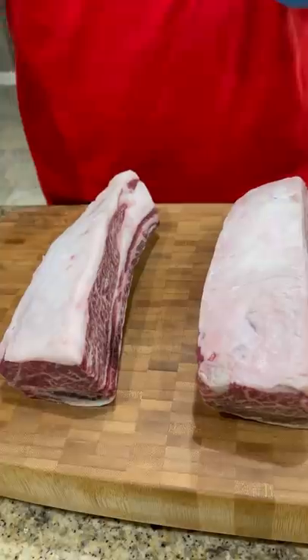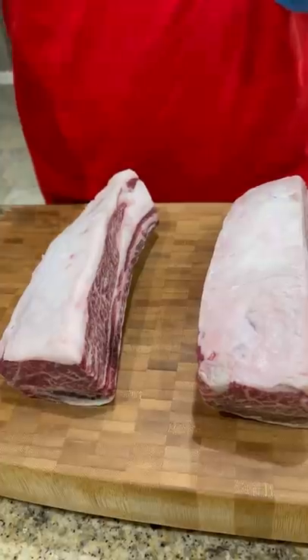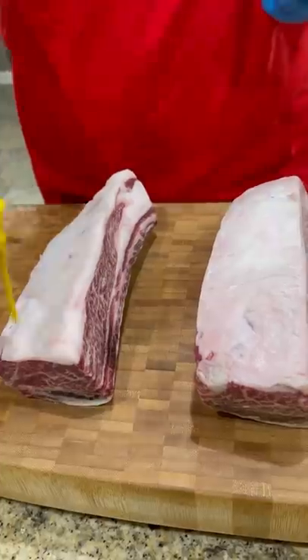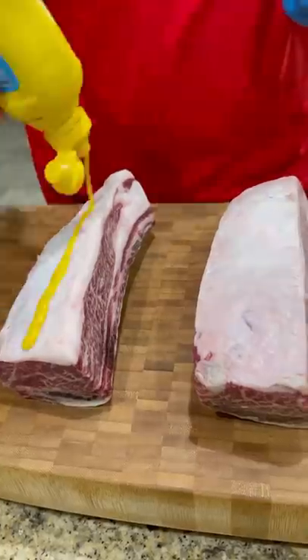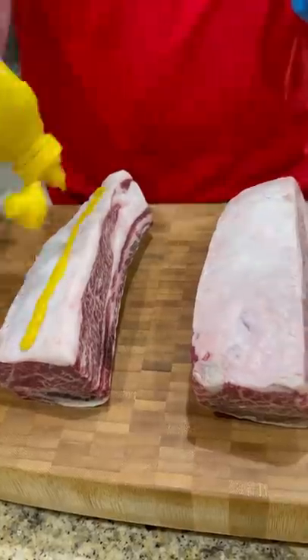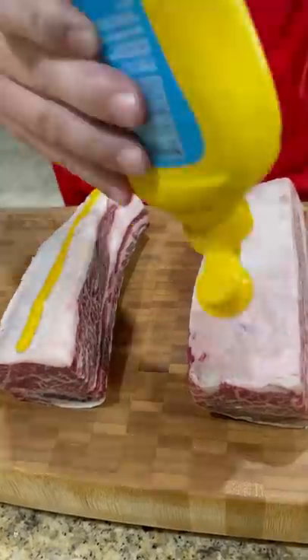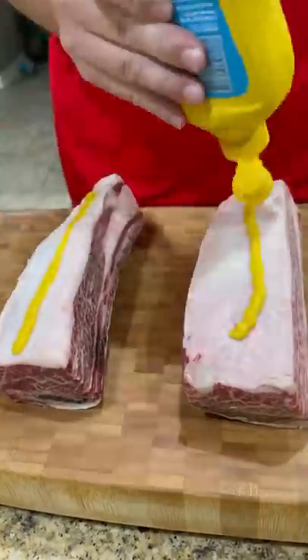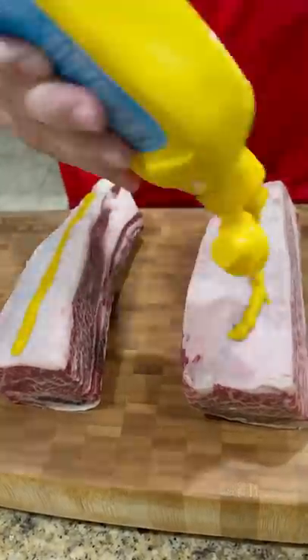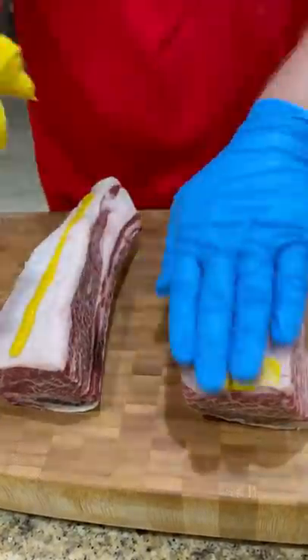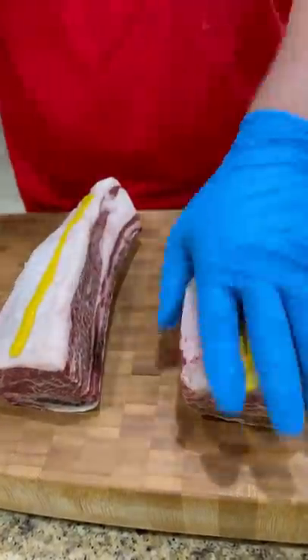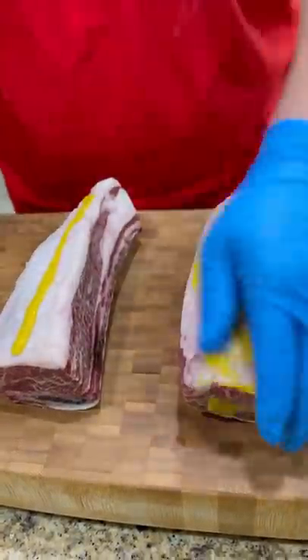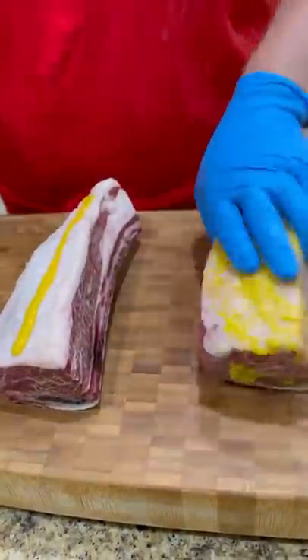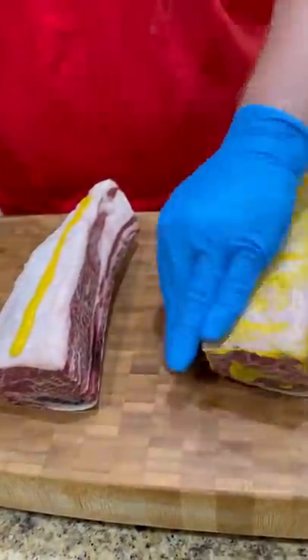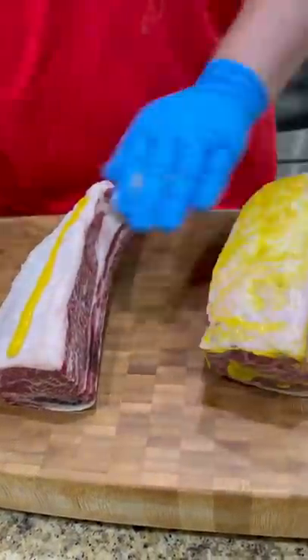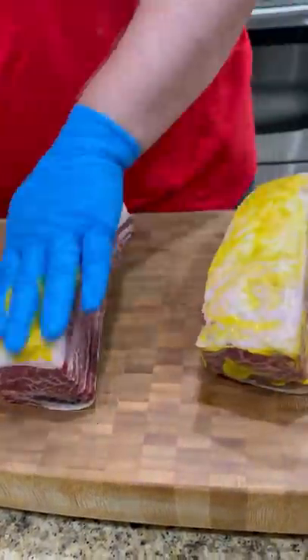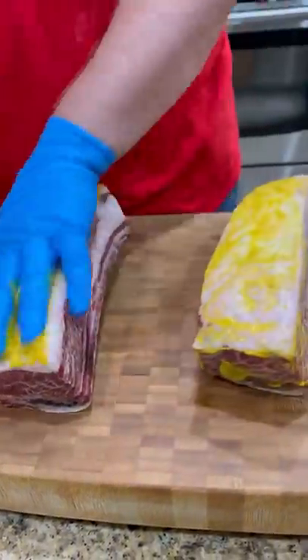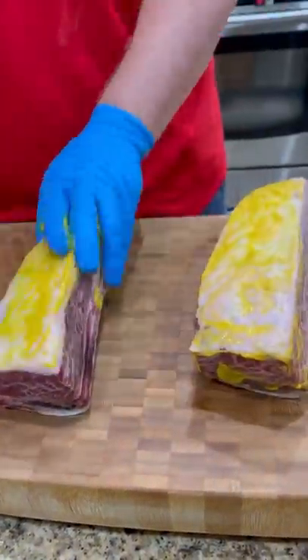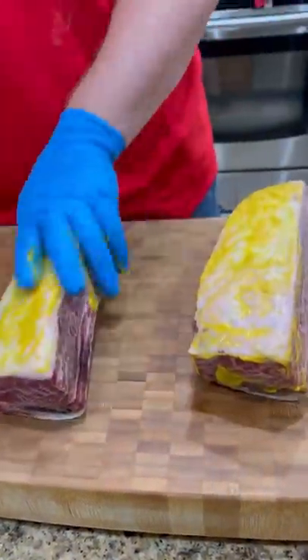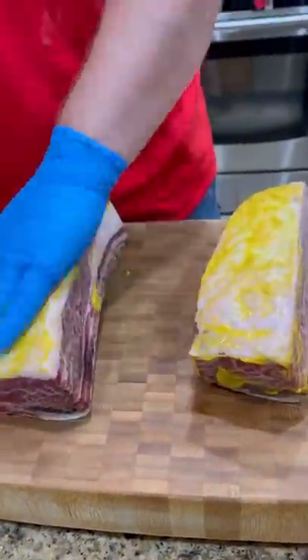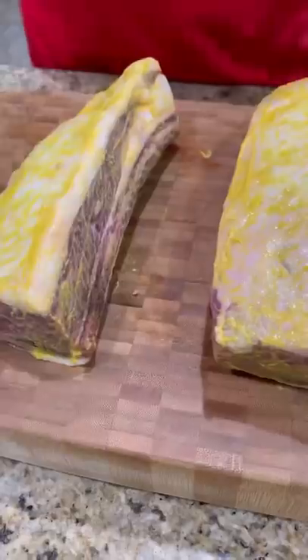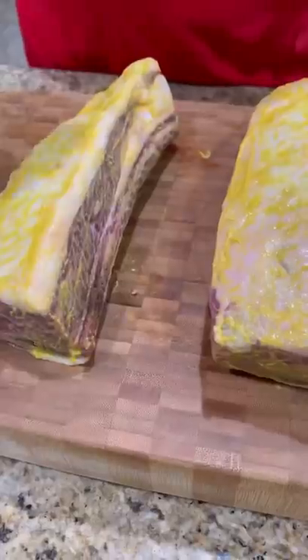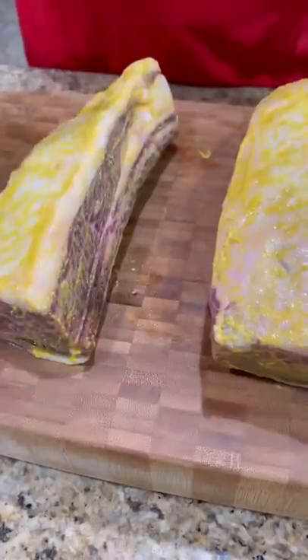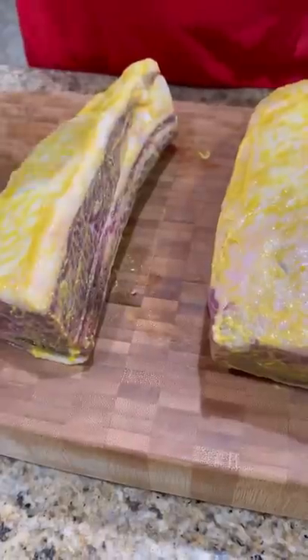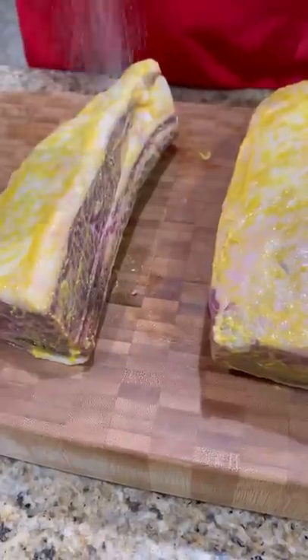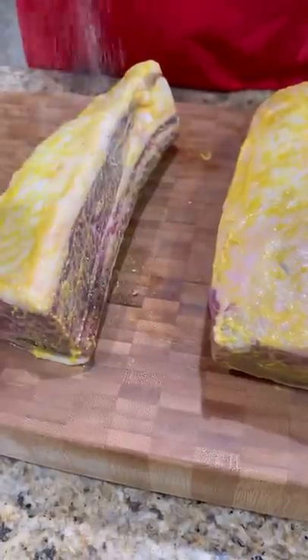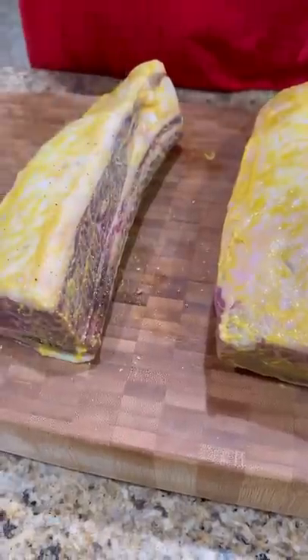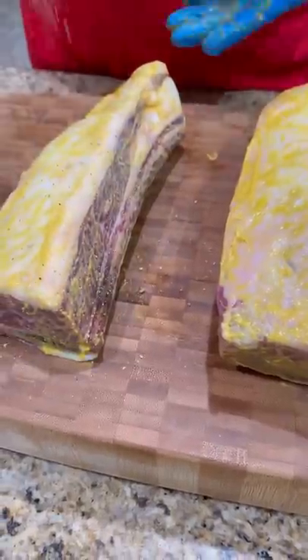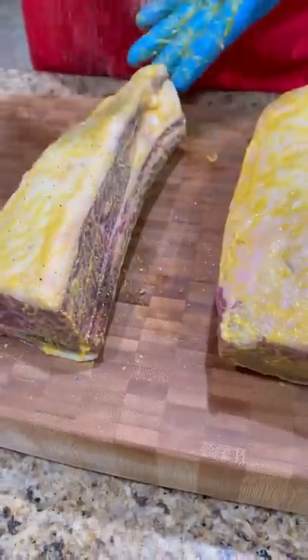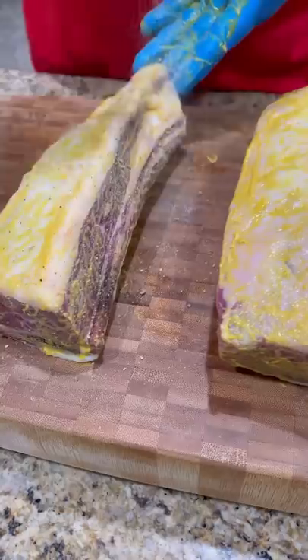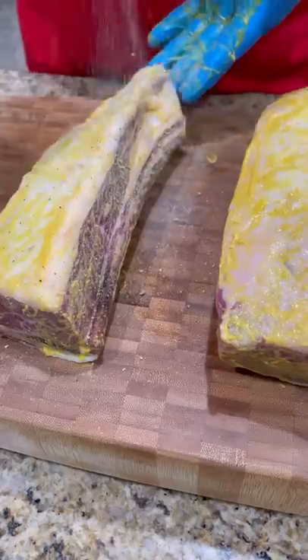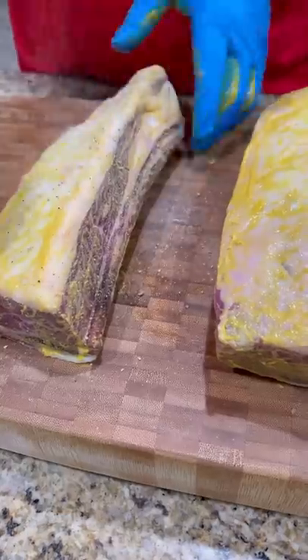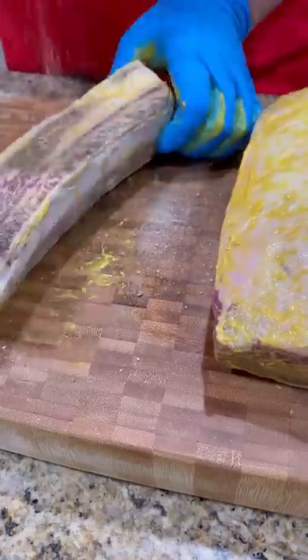All right guys, let's talk Blackhawk Farms beef ribs. The marbling is insane.